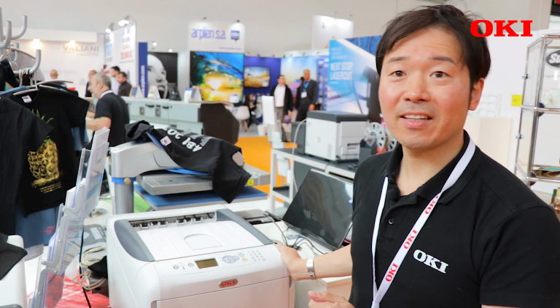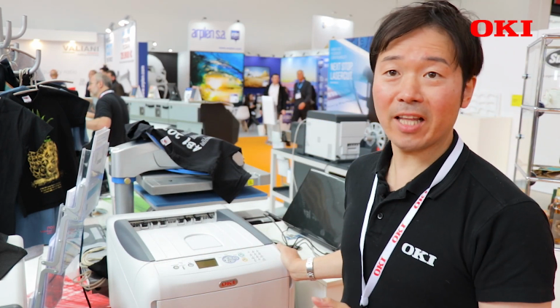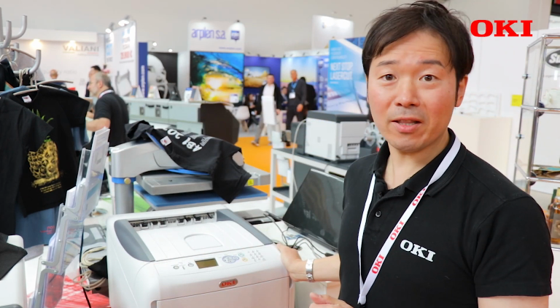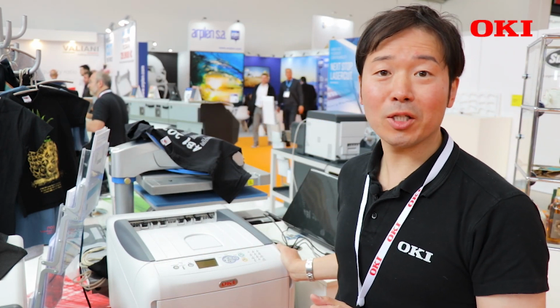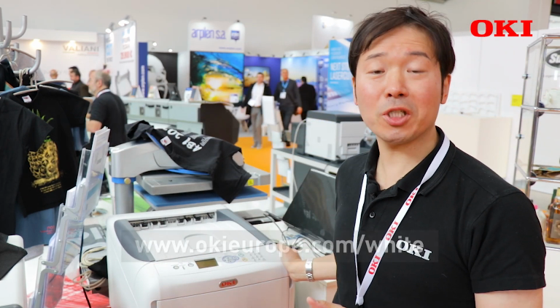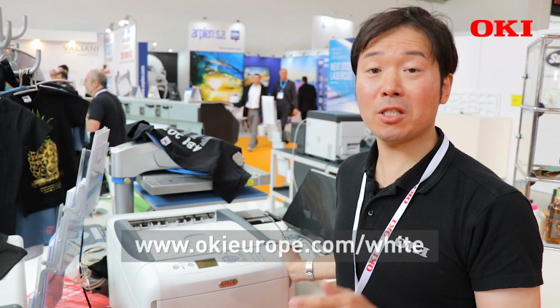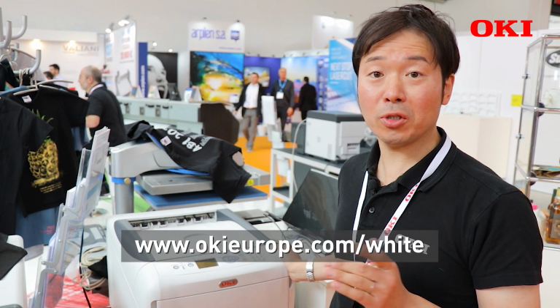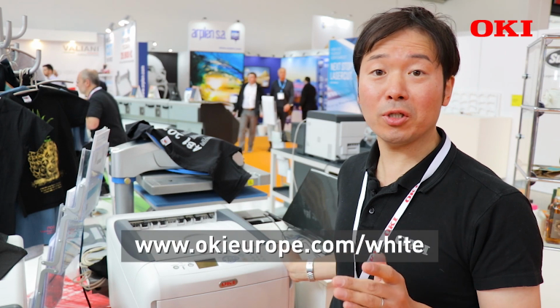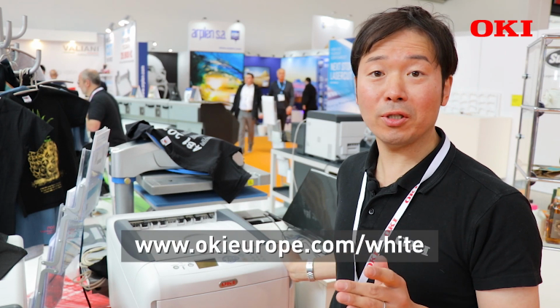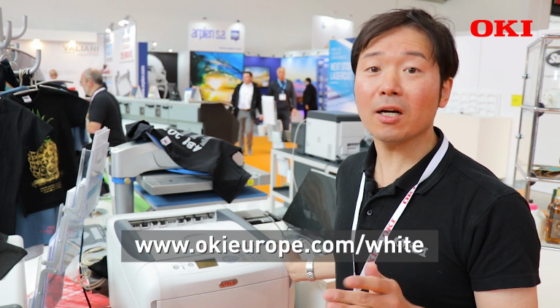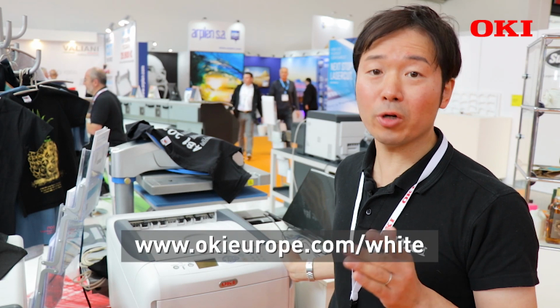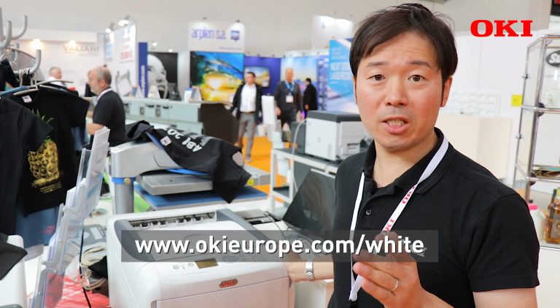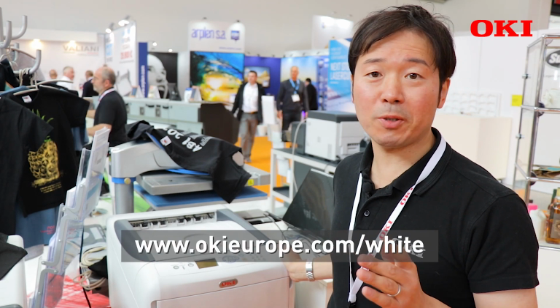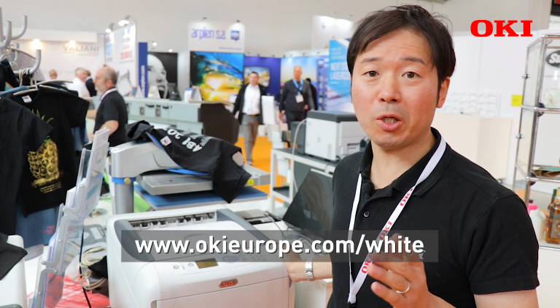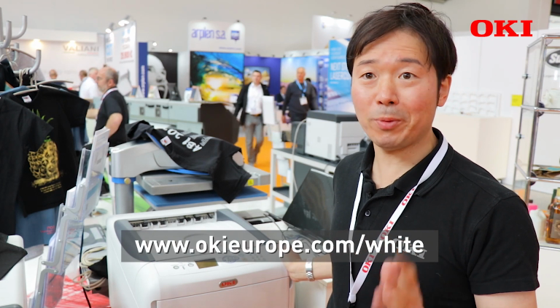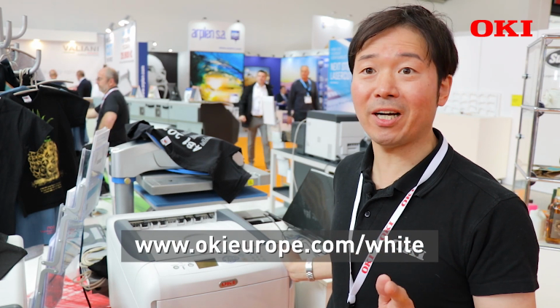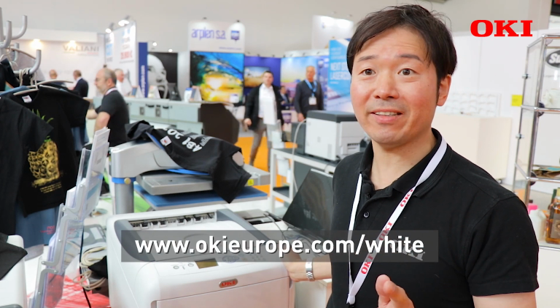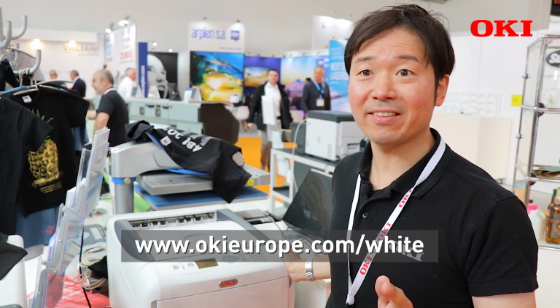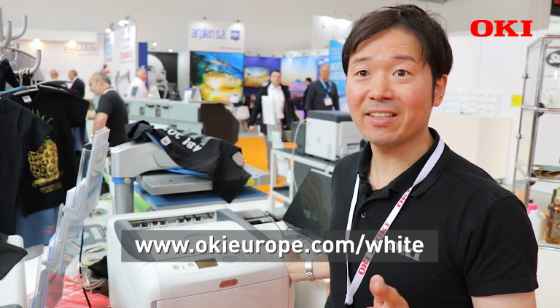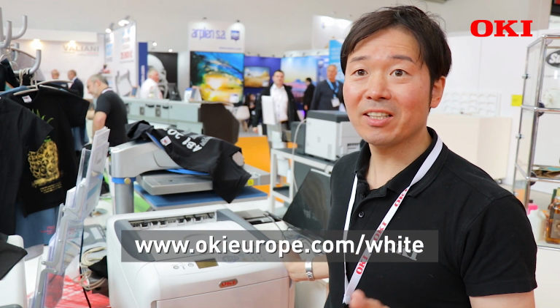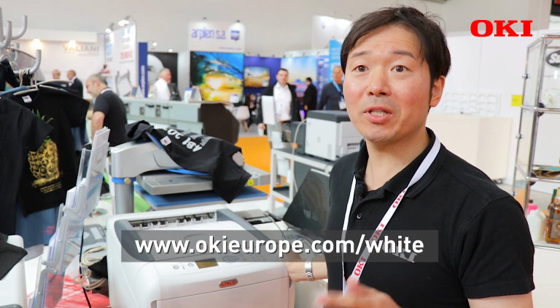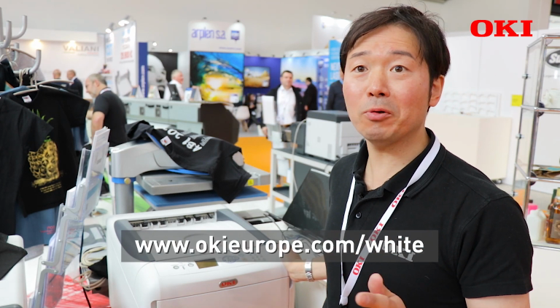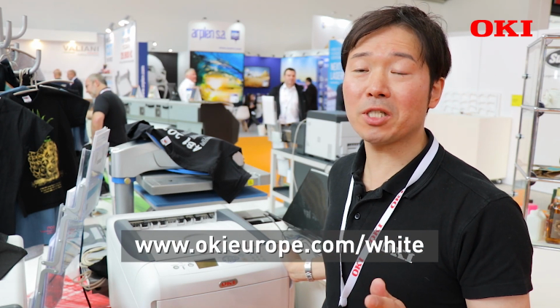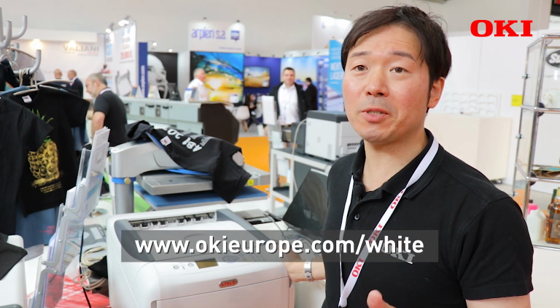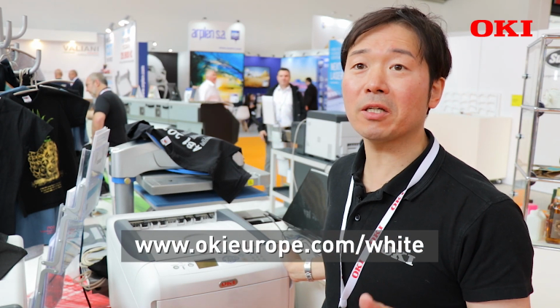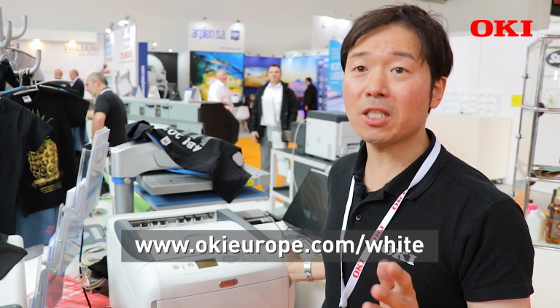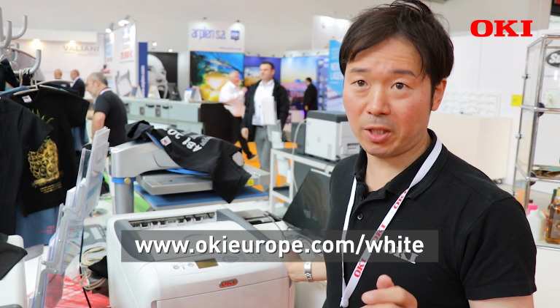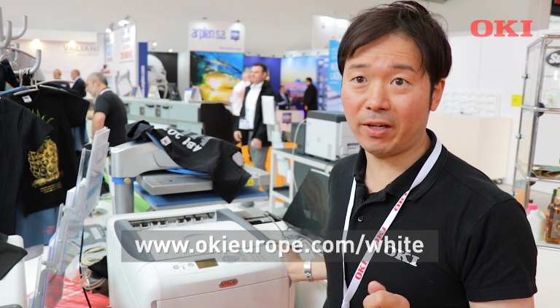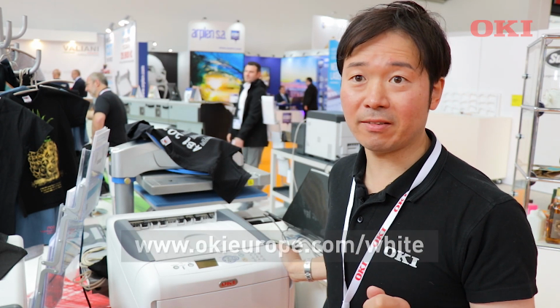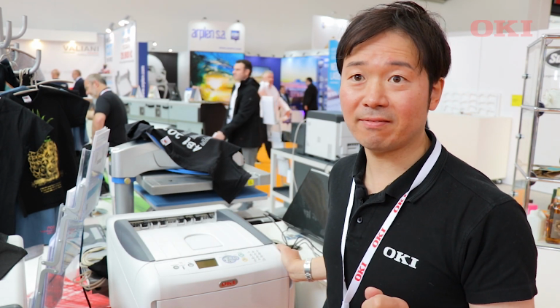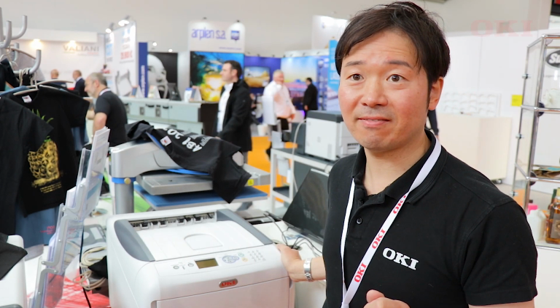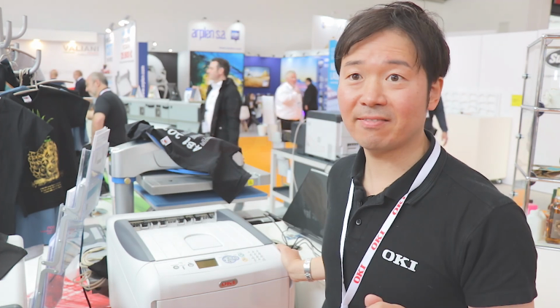Then you just go to Oki's special website to download the special custom media files. See you later.